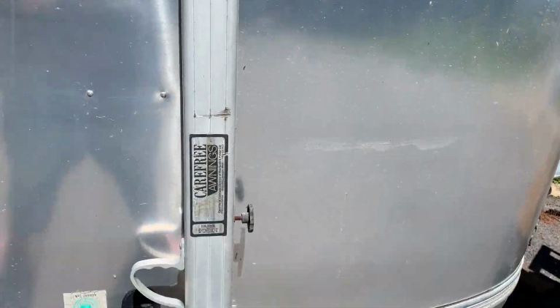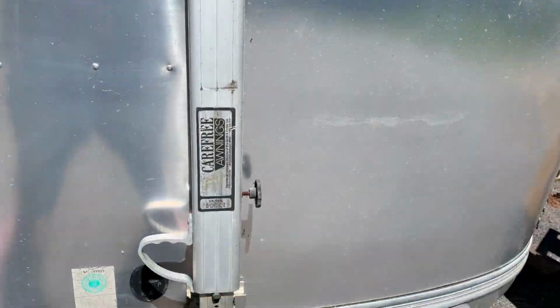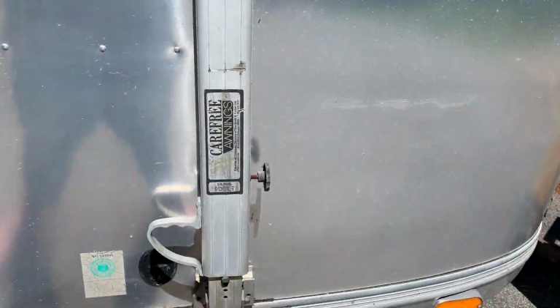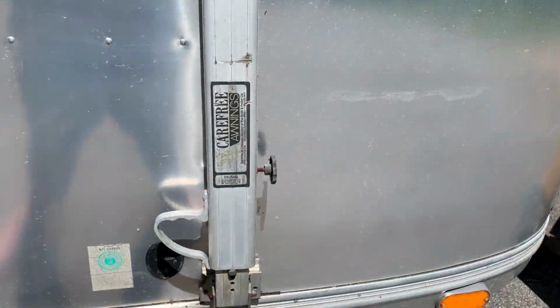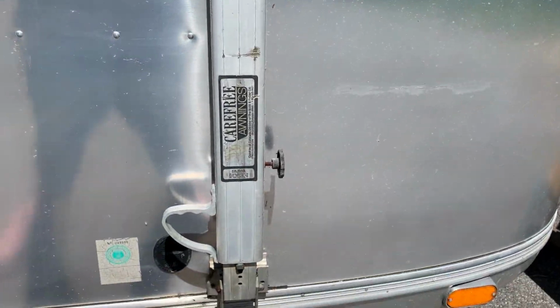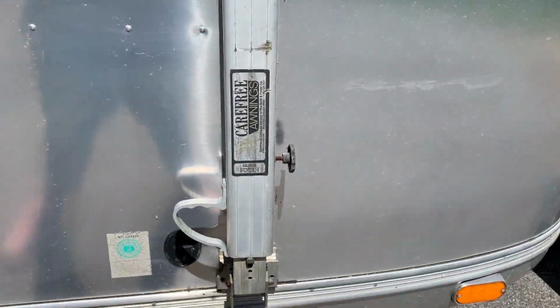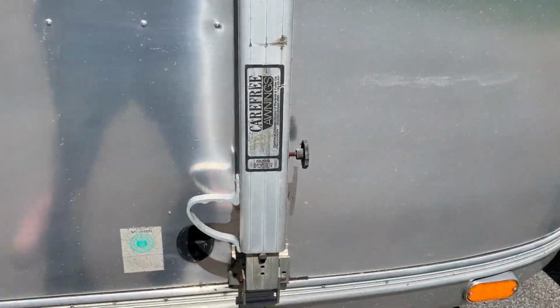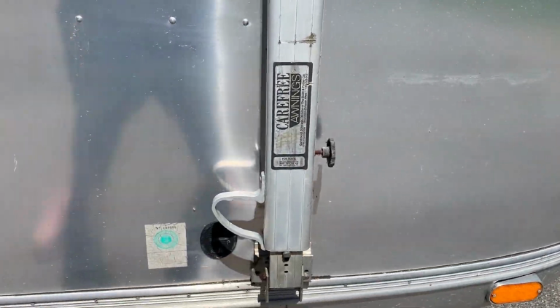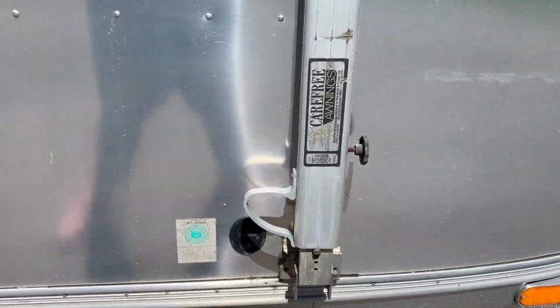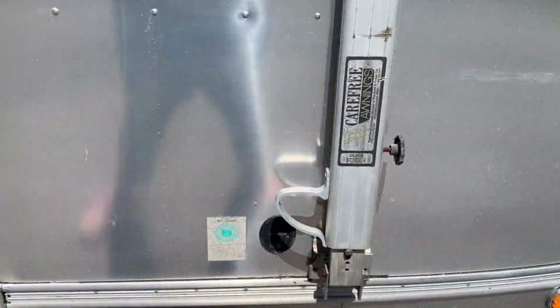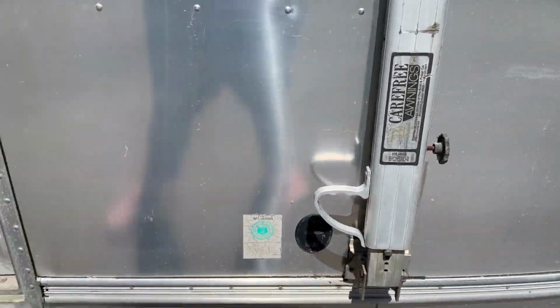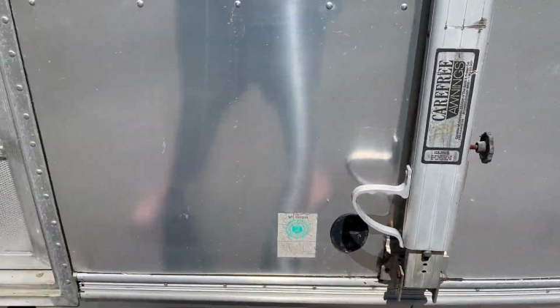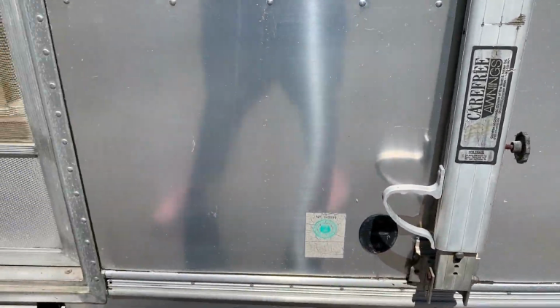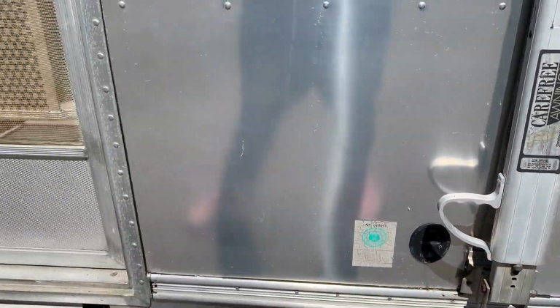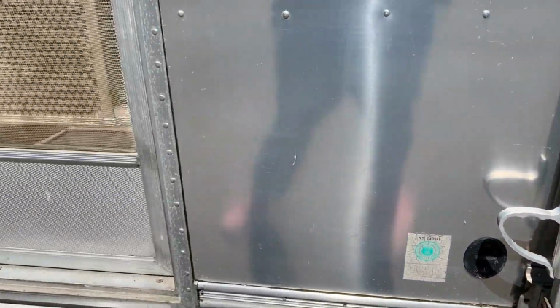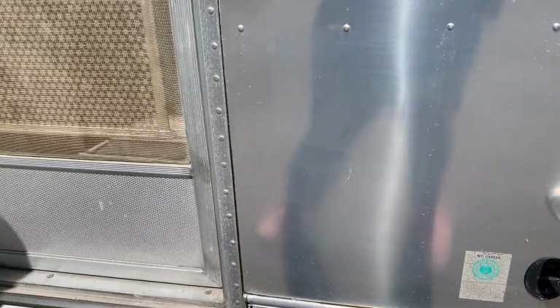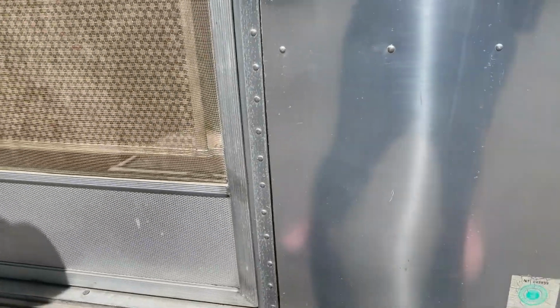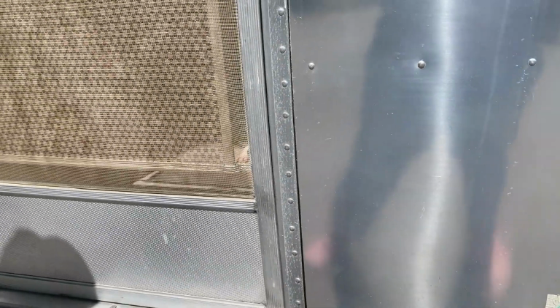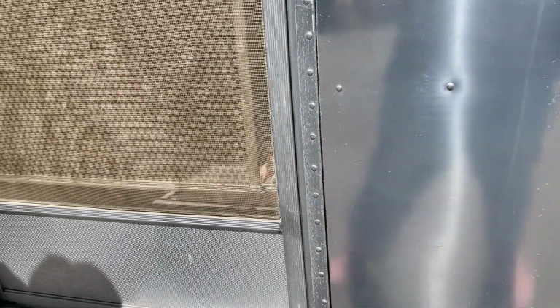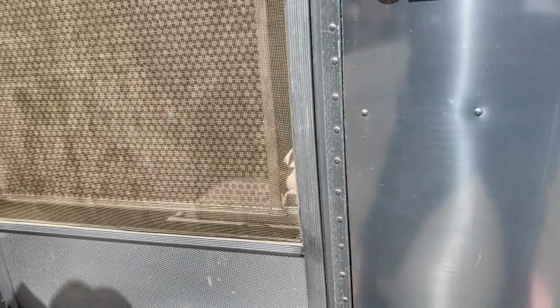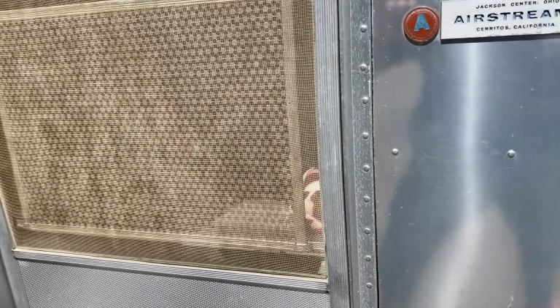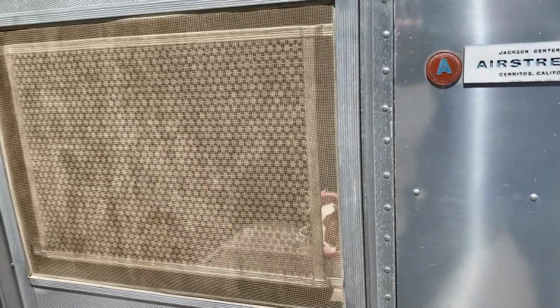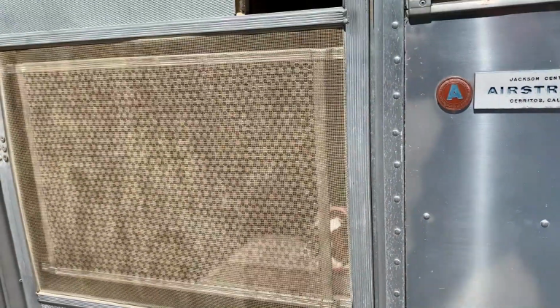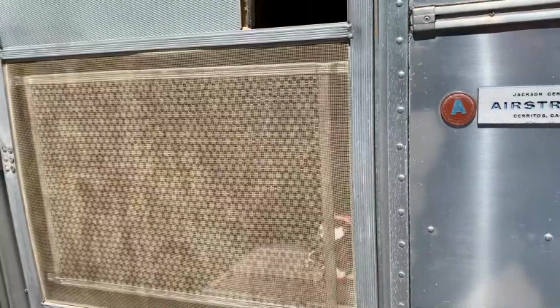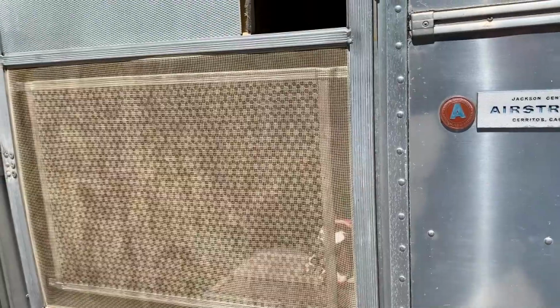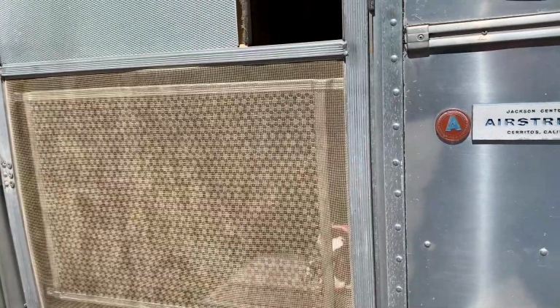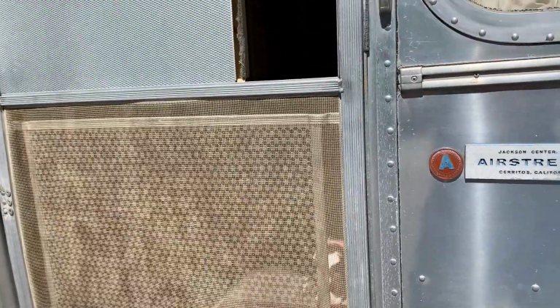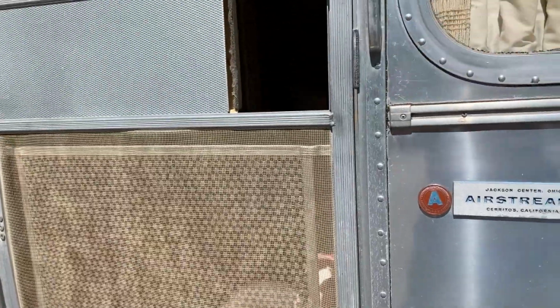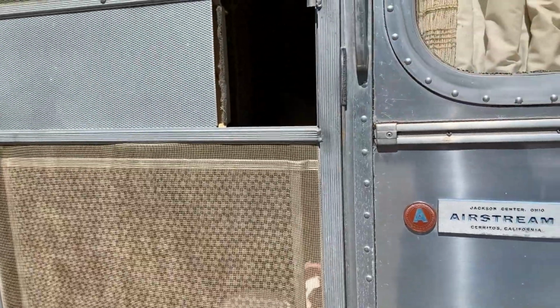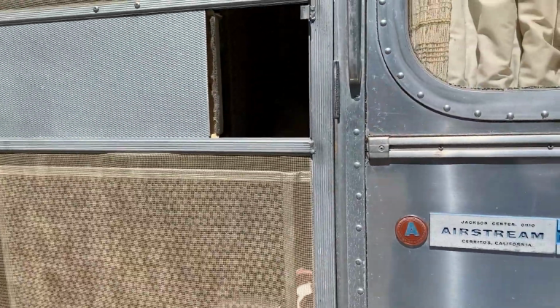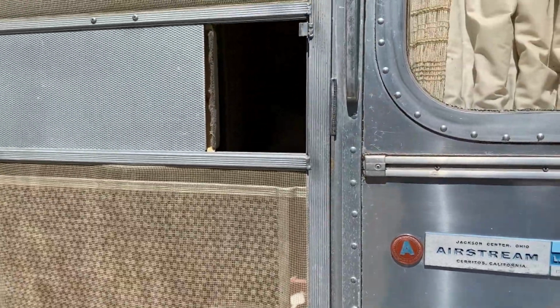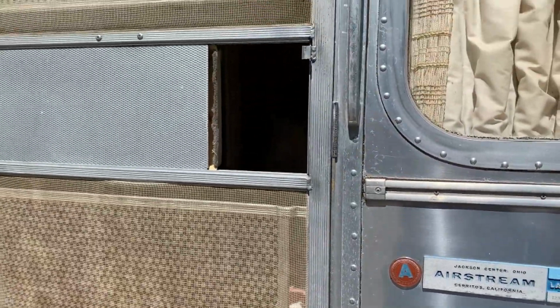It still has the original curtains, fabric, and appliances, so we're going to give you a quick tour.